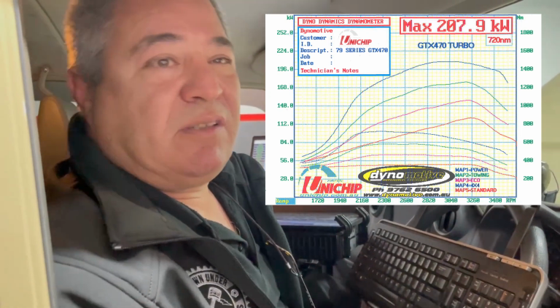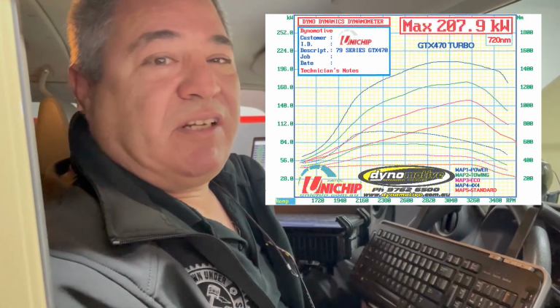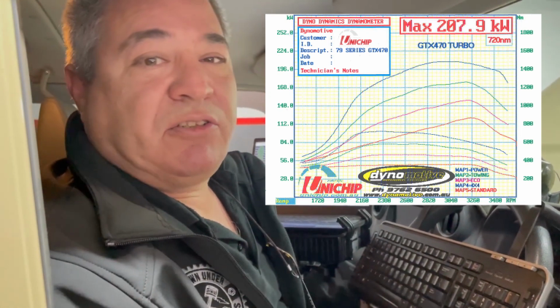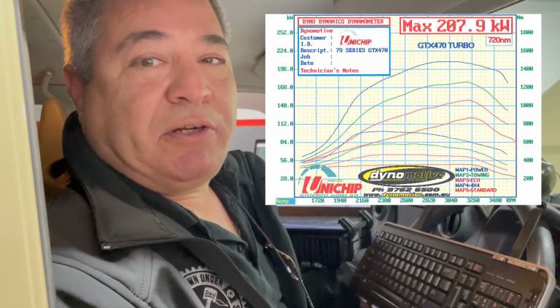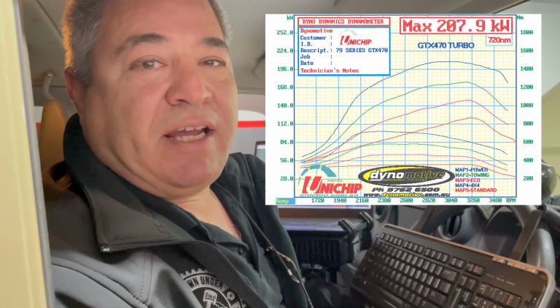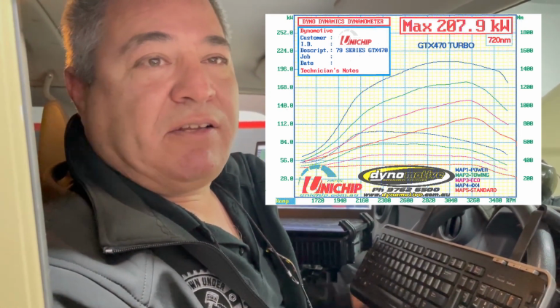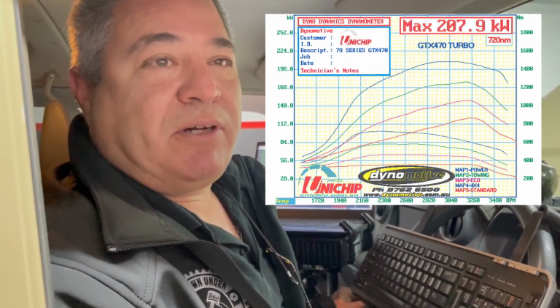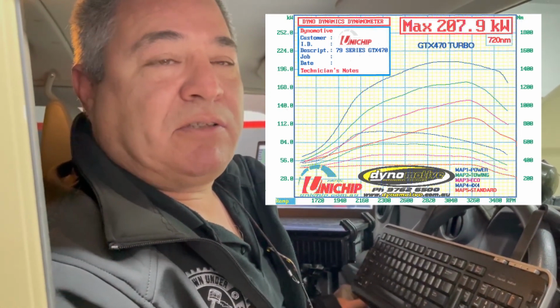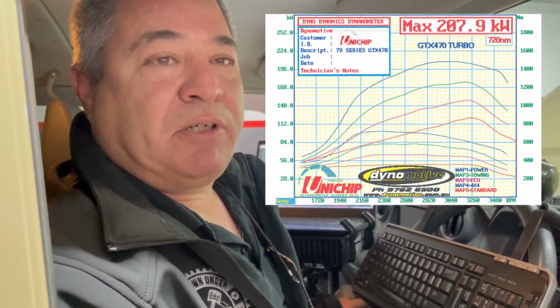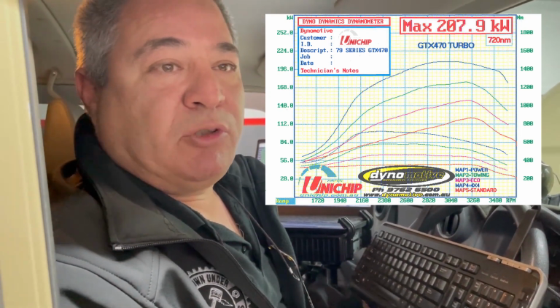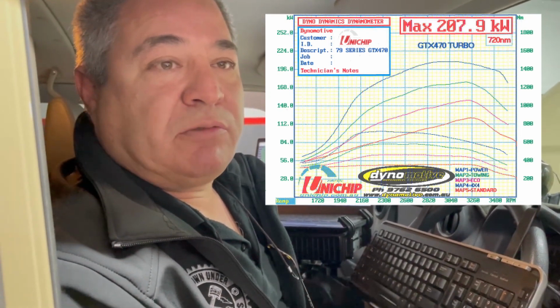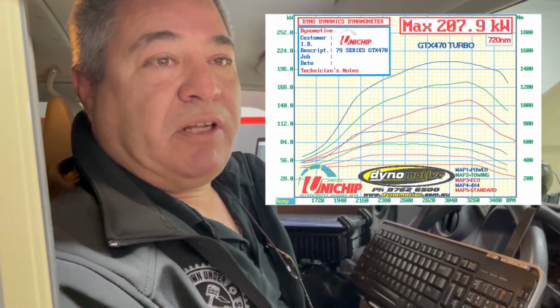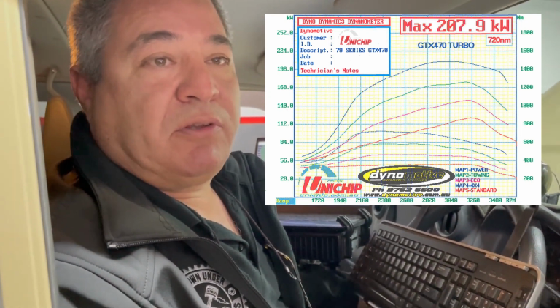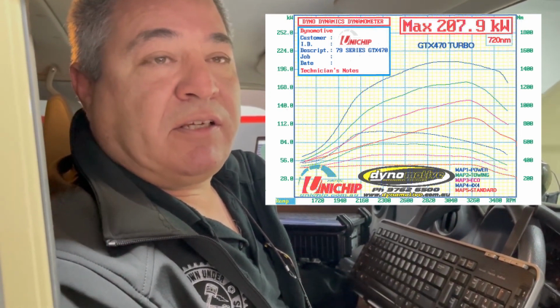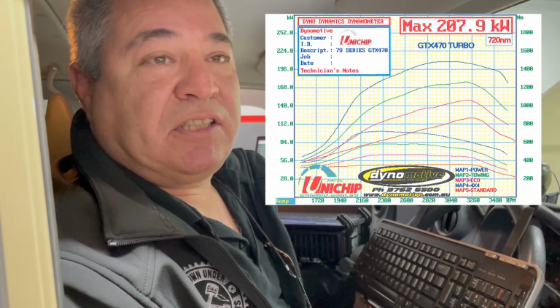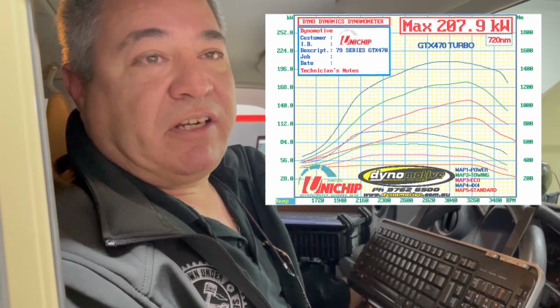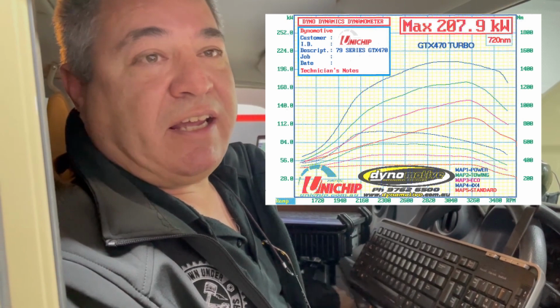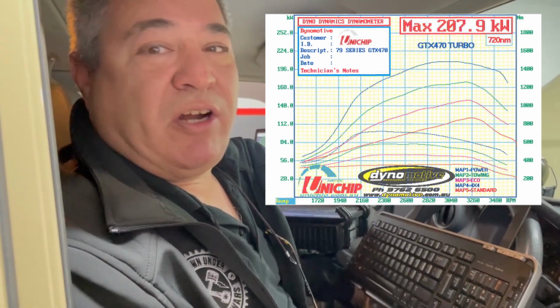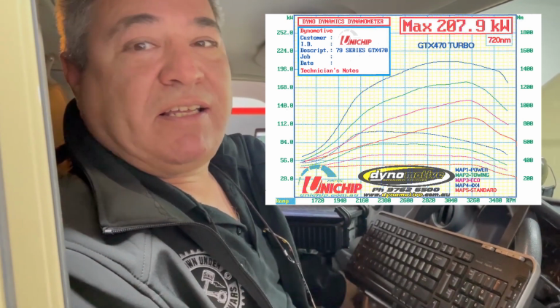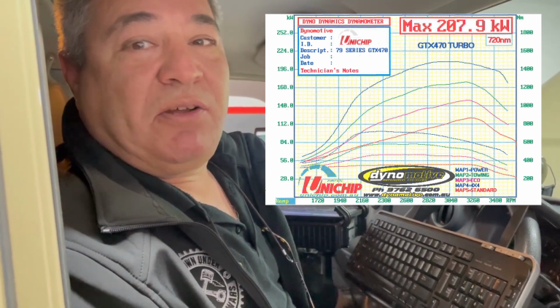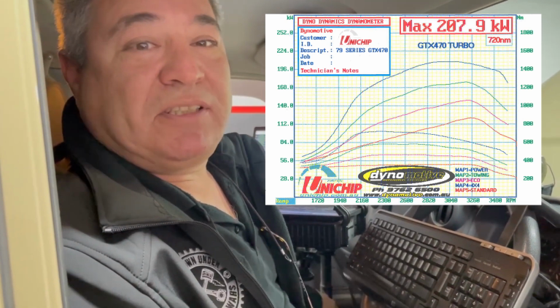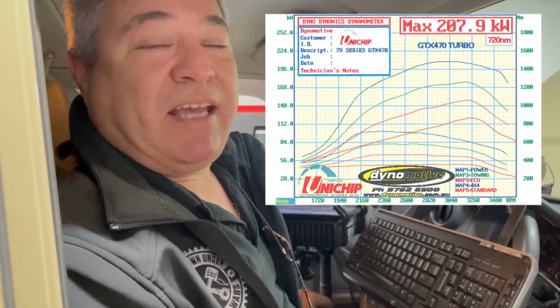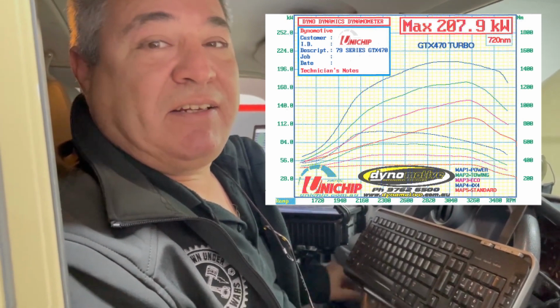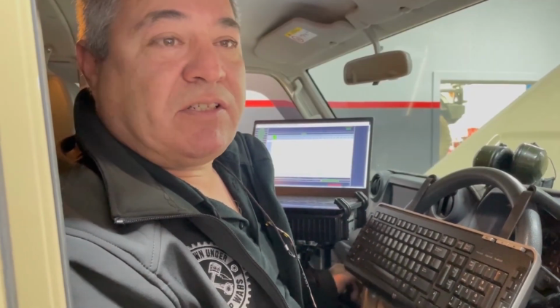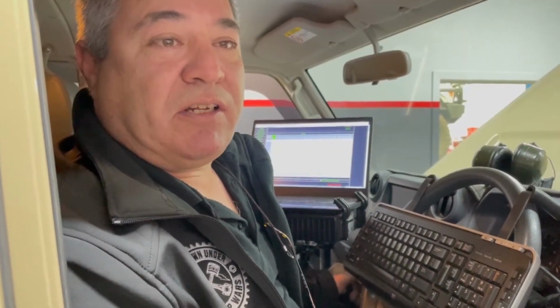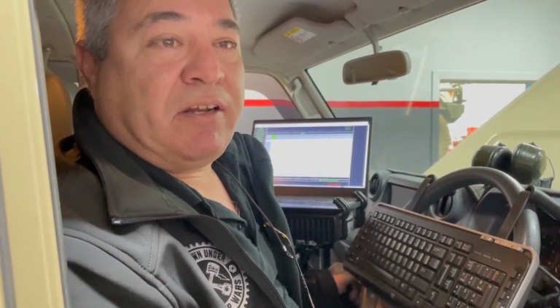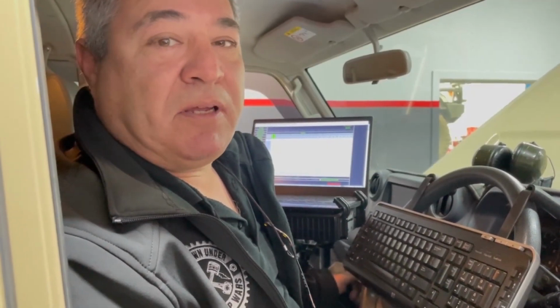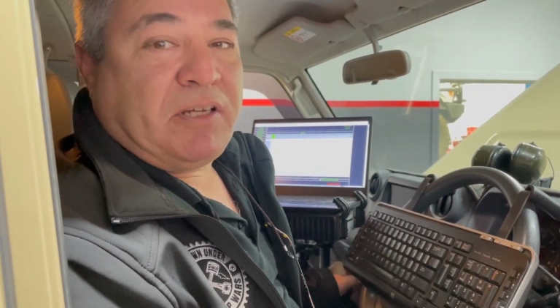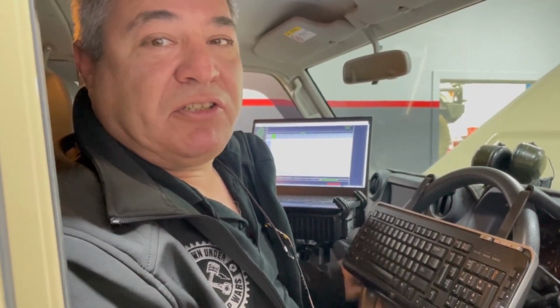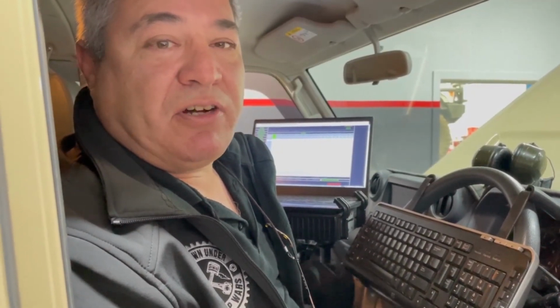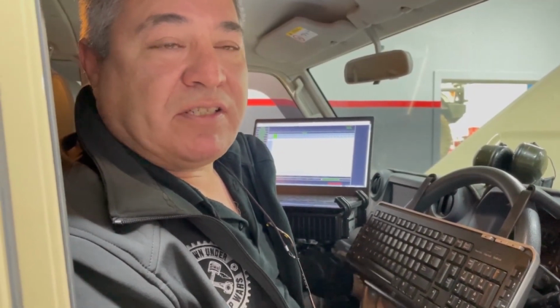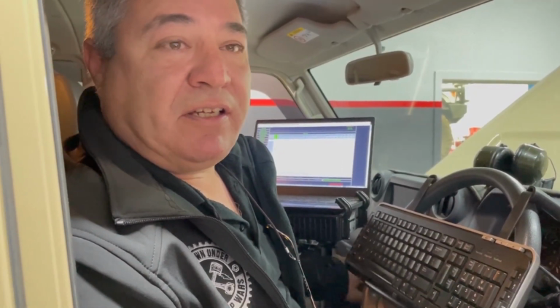Near on 208 kilowatts at the wheels, which is a really good result considering it had 90 kilowatts standard. It's certainly going to be a pleasure to drive.